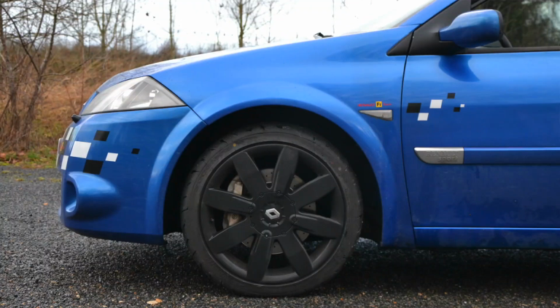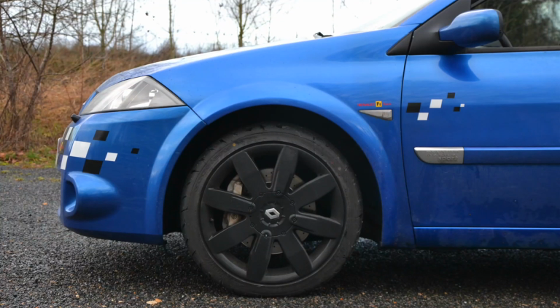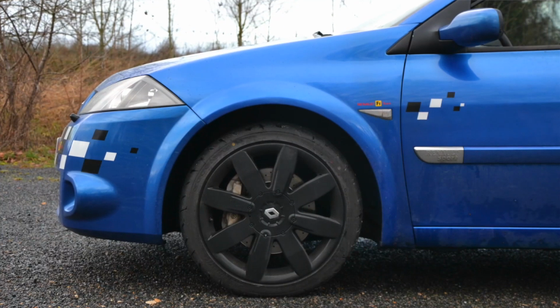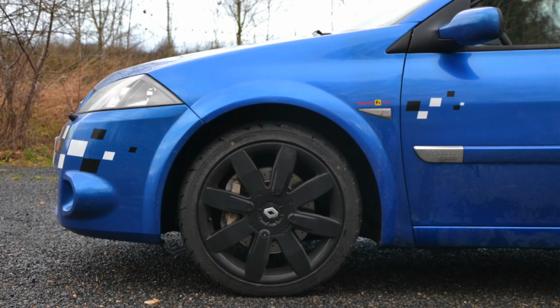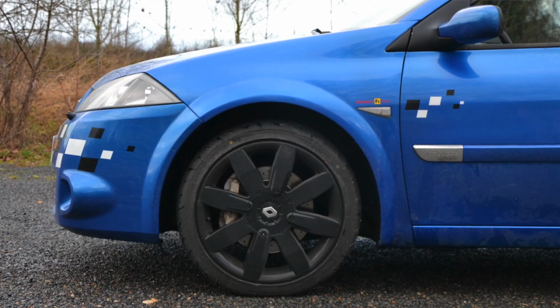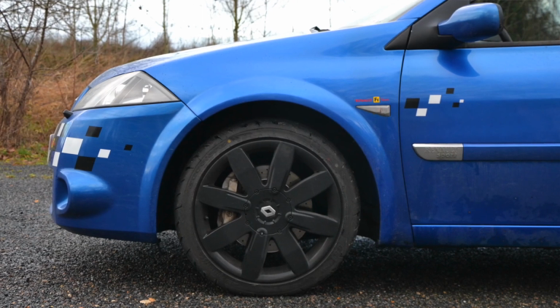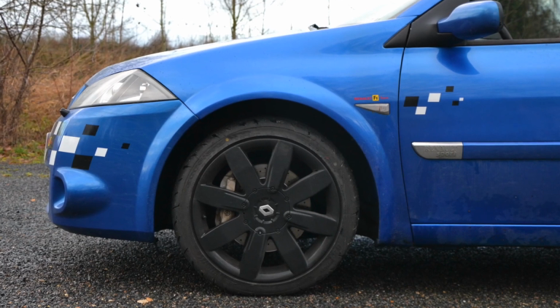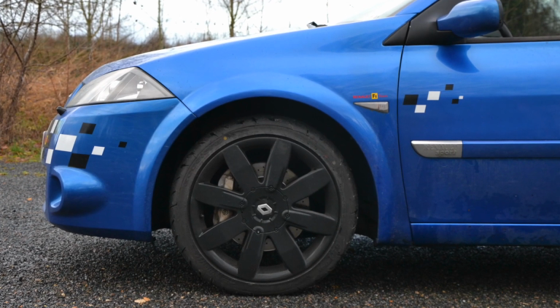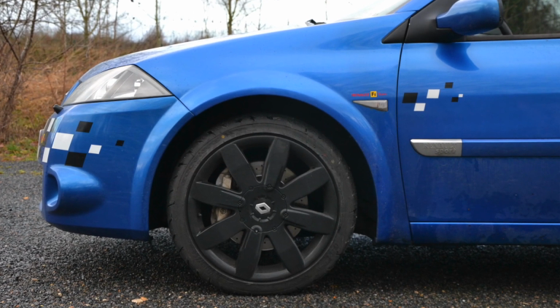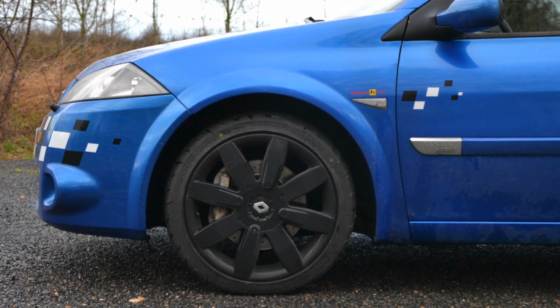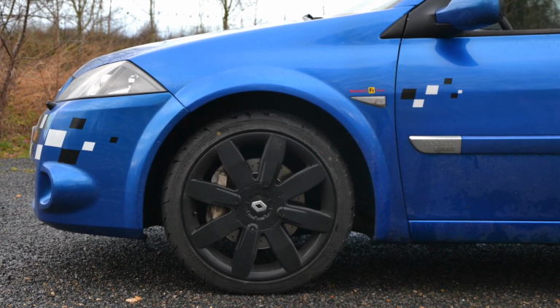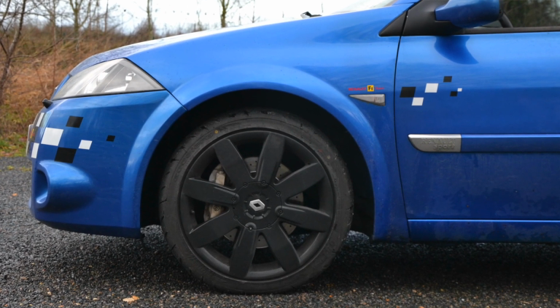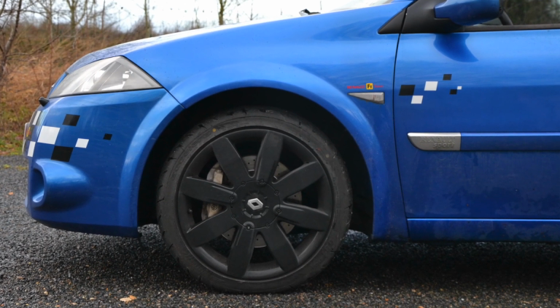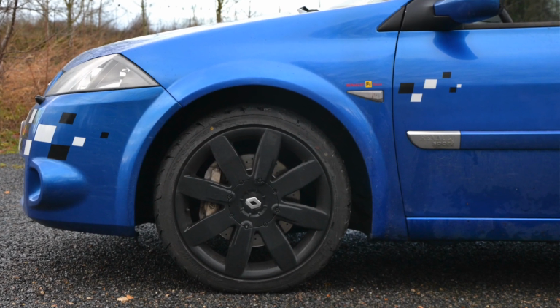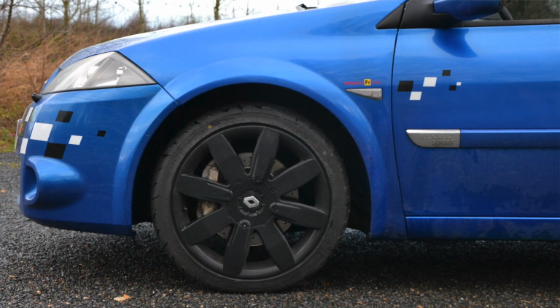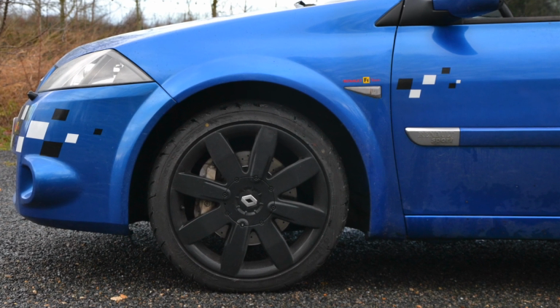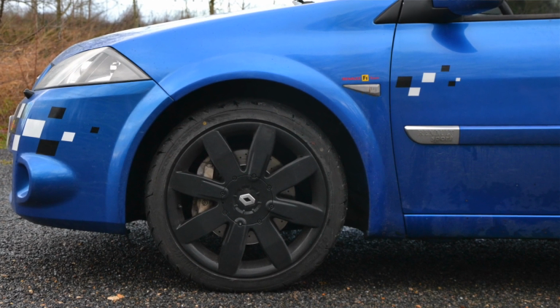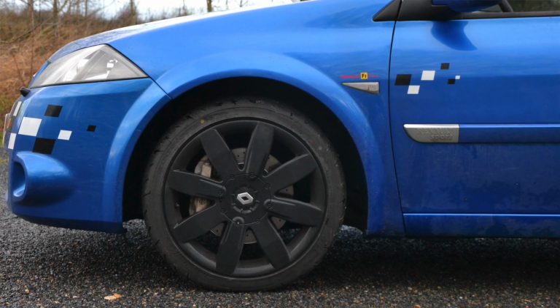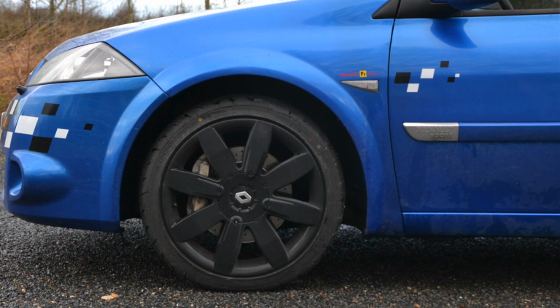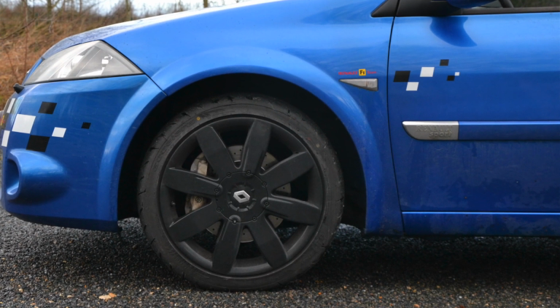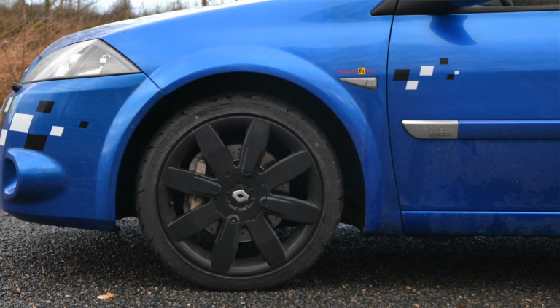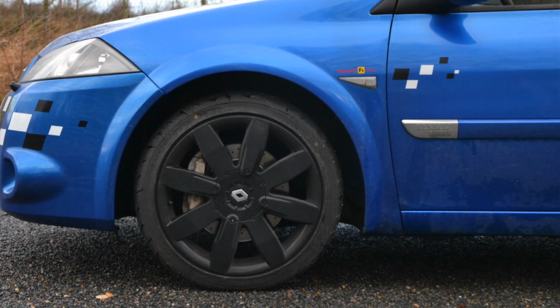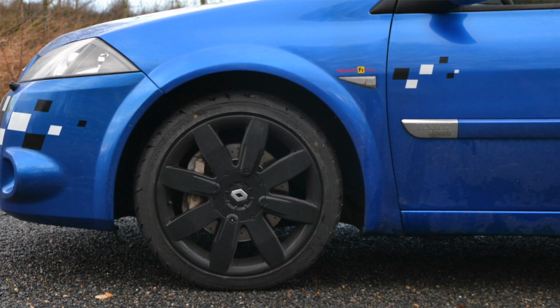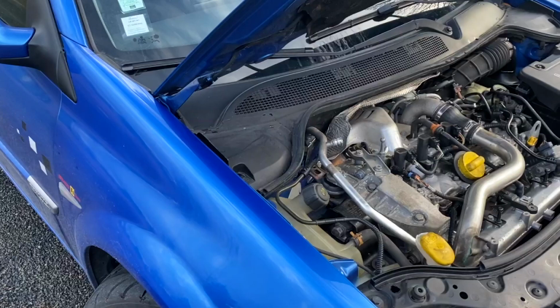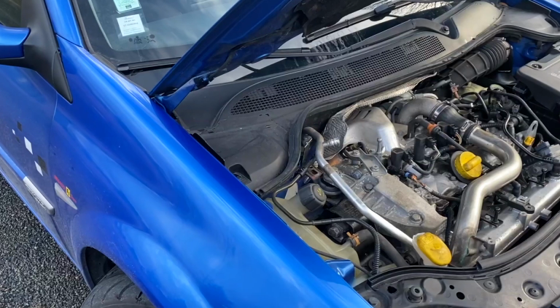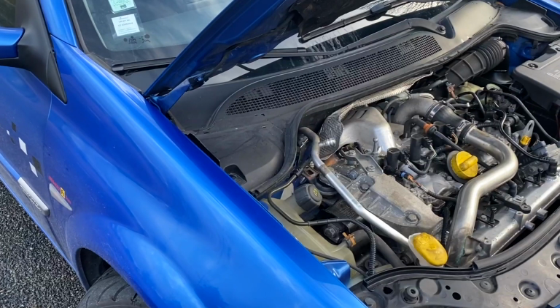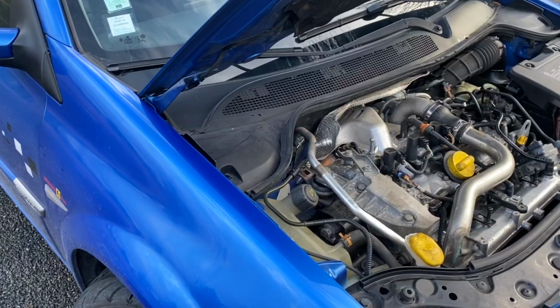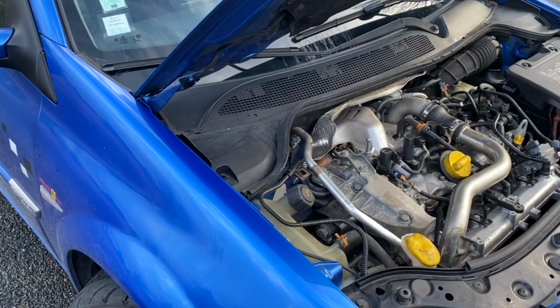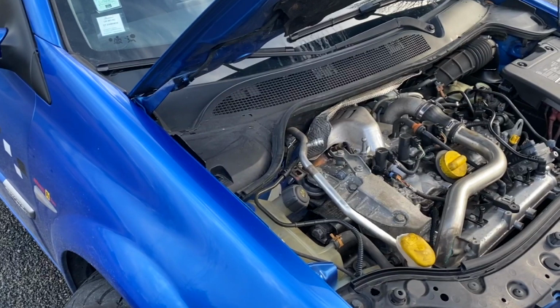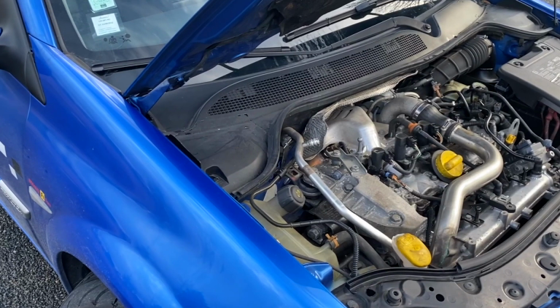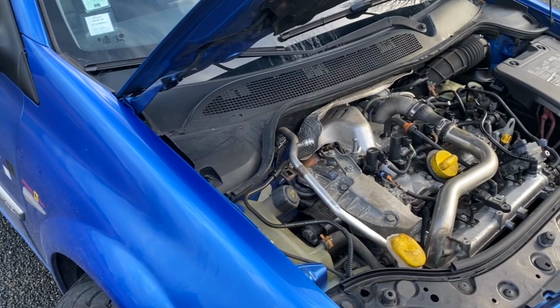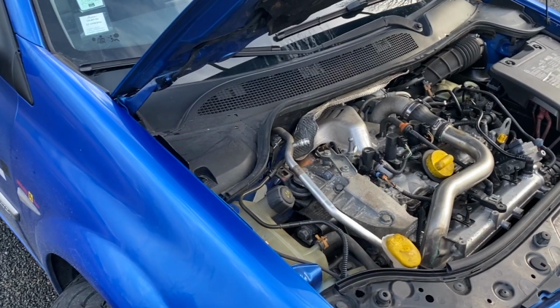For braking, we have 312mm discs at the front and 300mm at the rear, with 4-piston calipers.